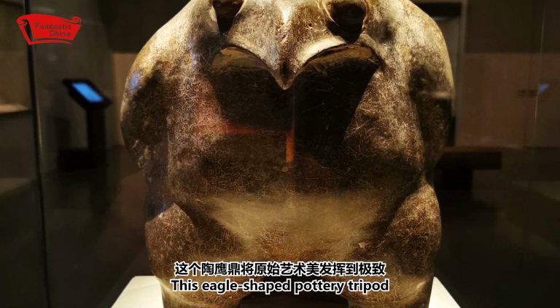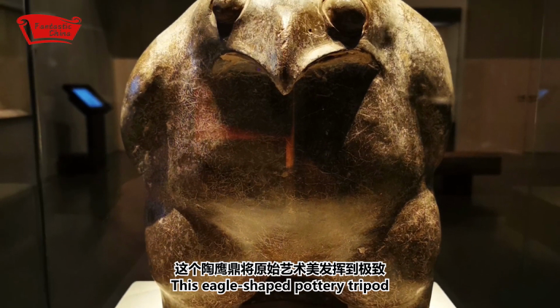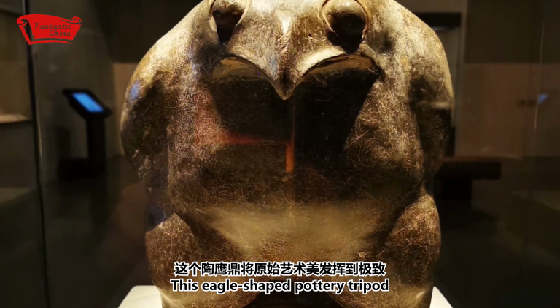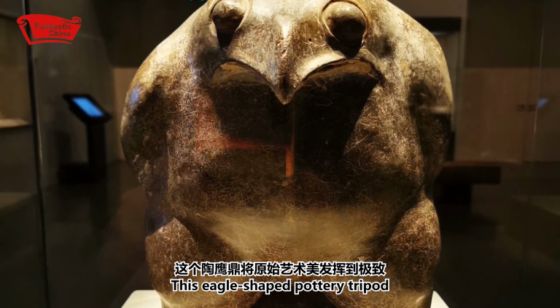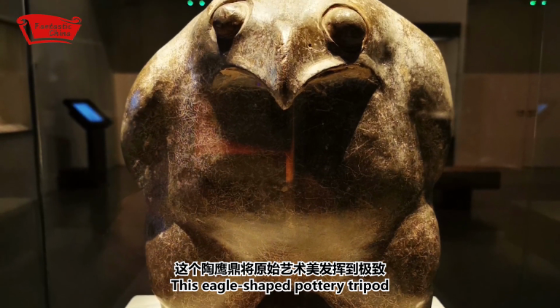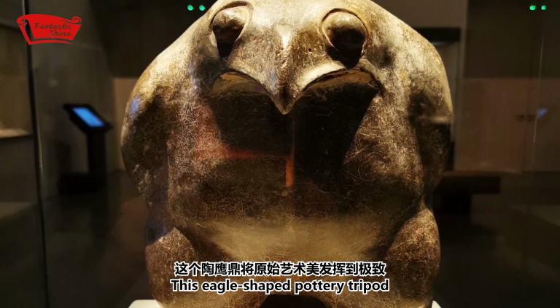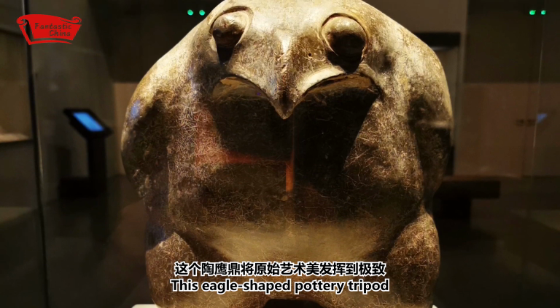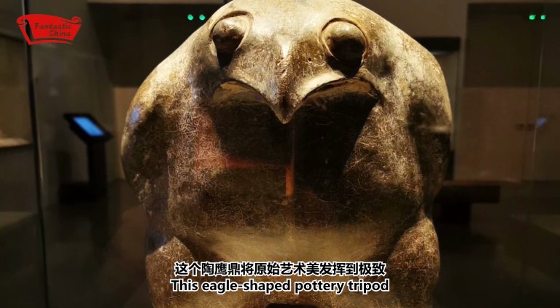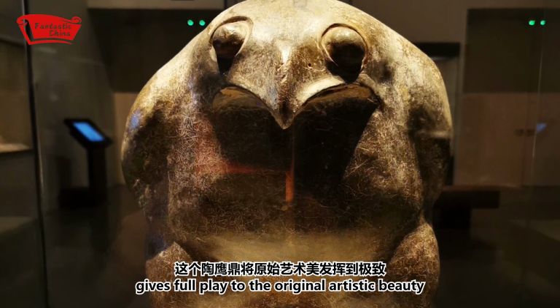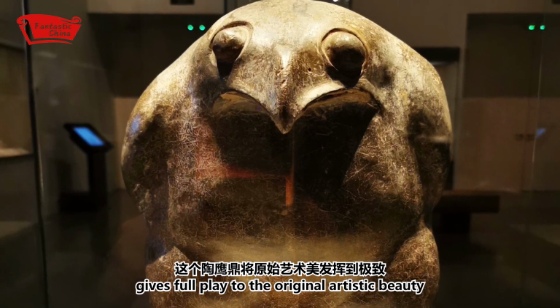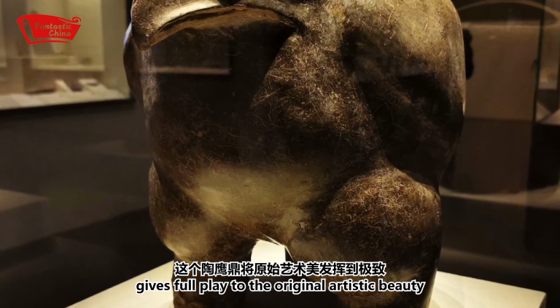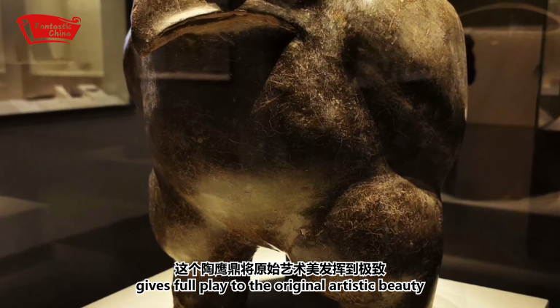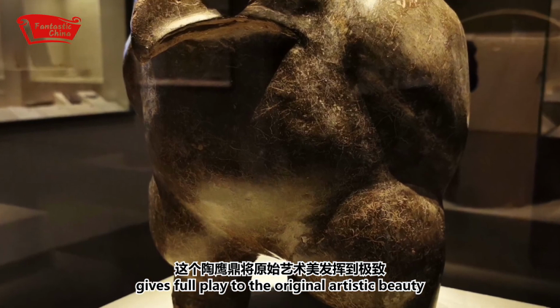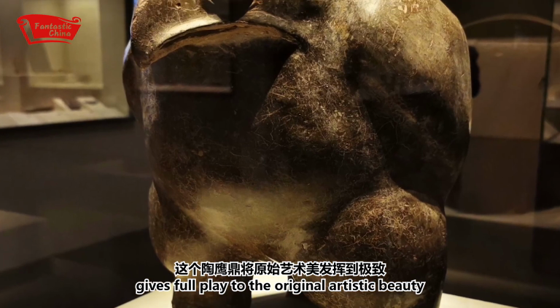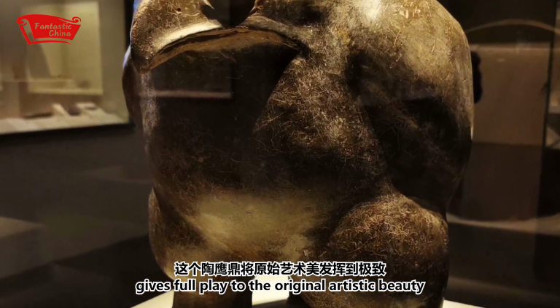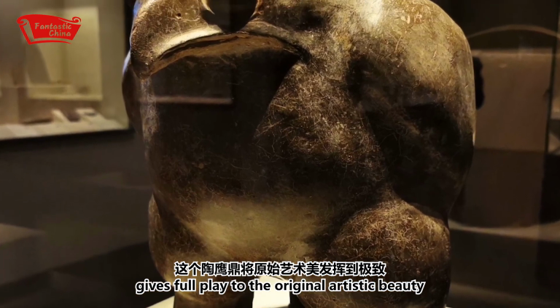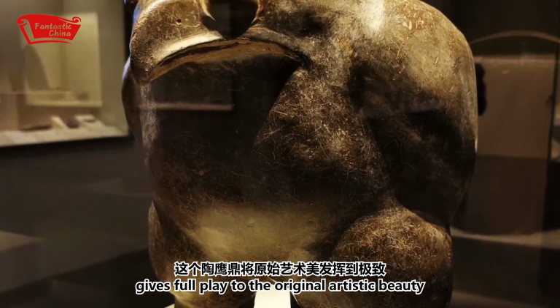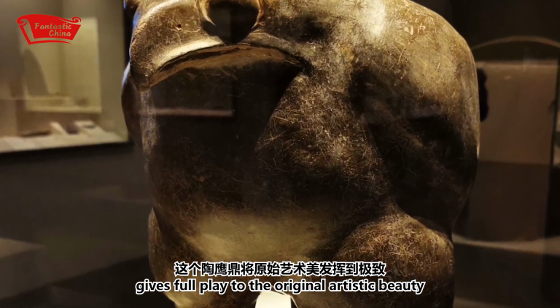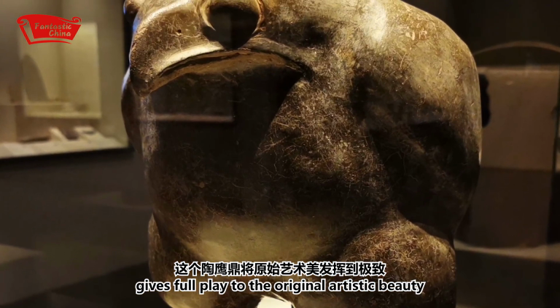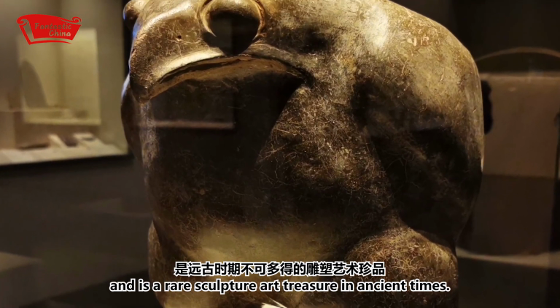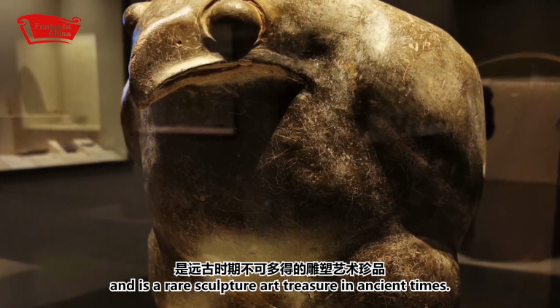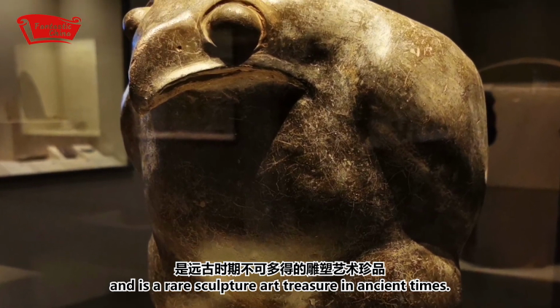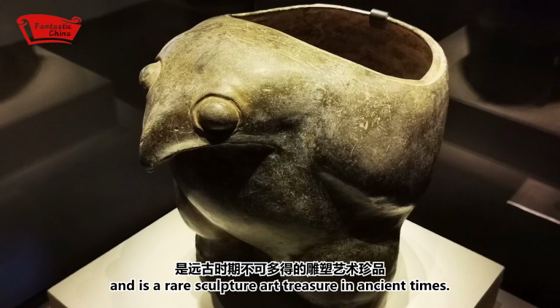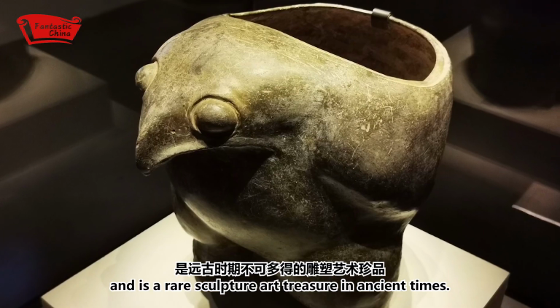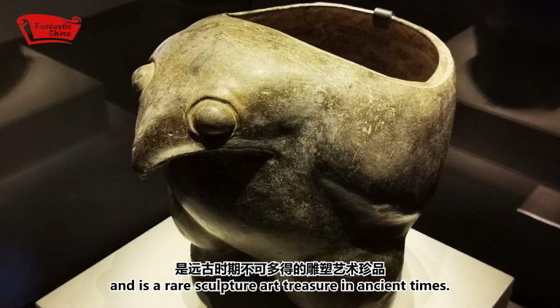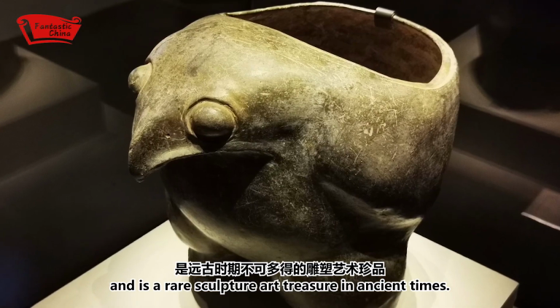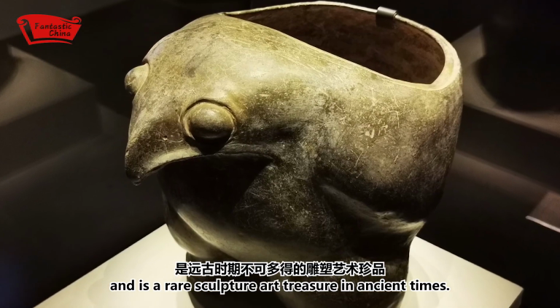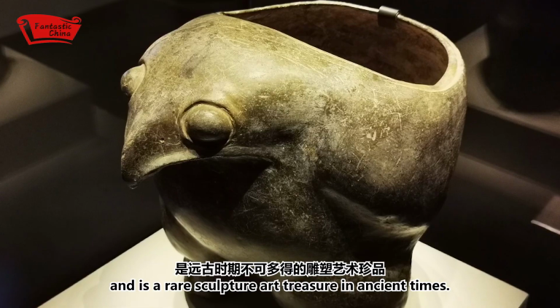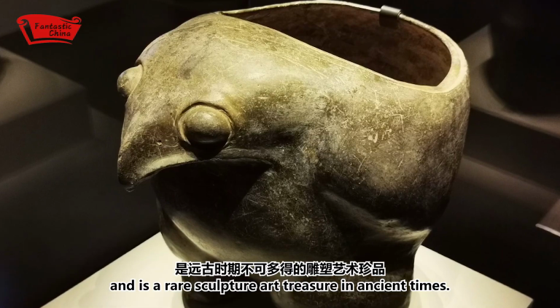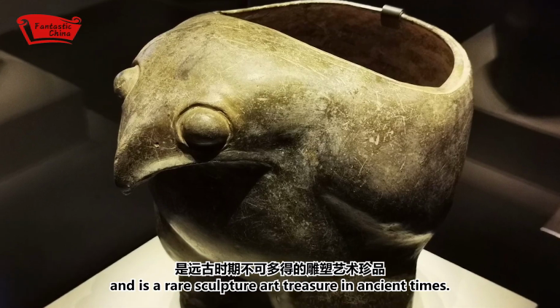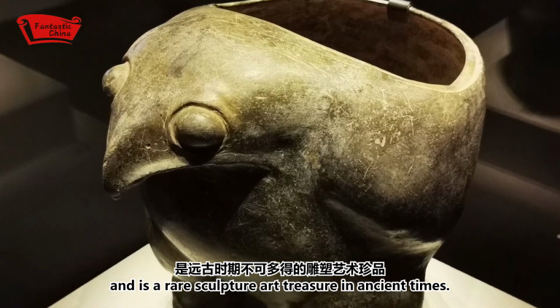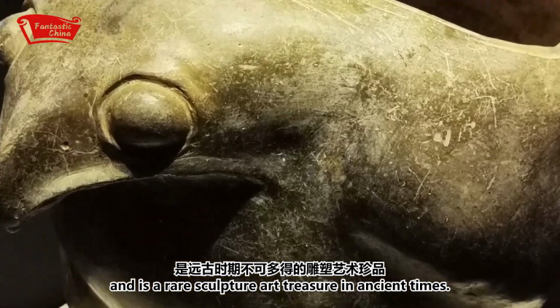This eagle-shaped portrait tripod gives full play to the original artistic beauty and it's a rare sculpture or treasure in ancient times.